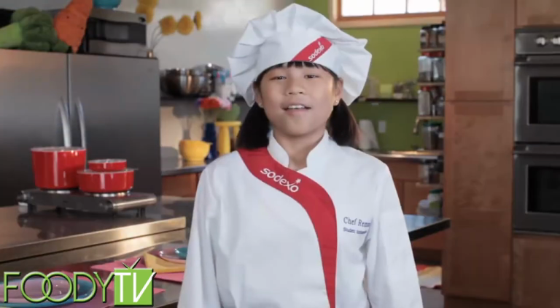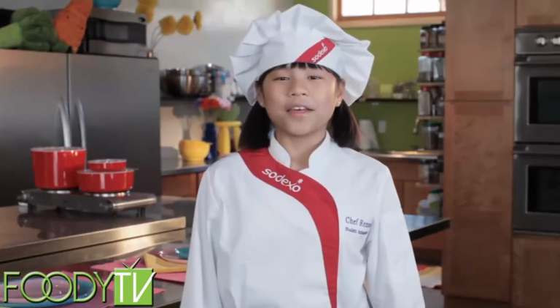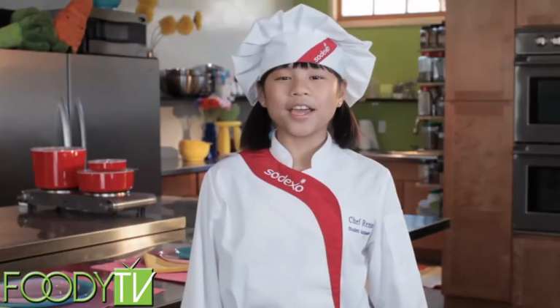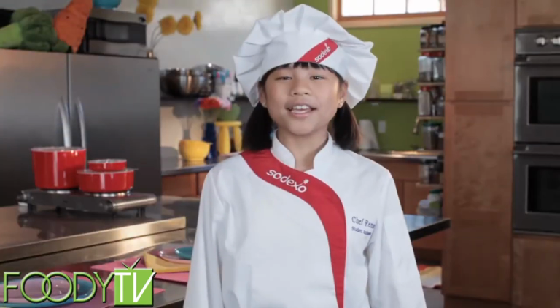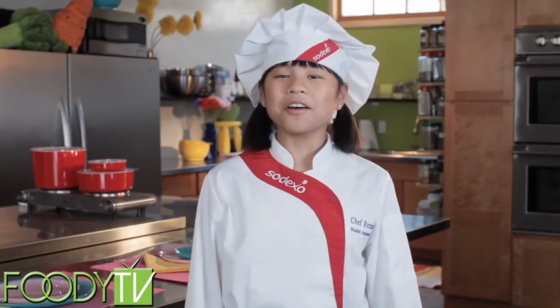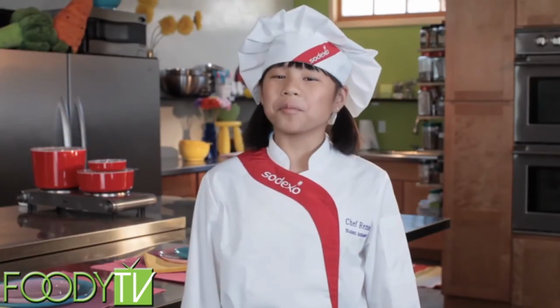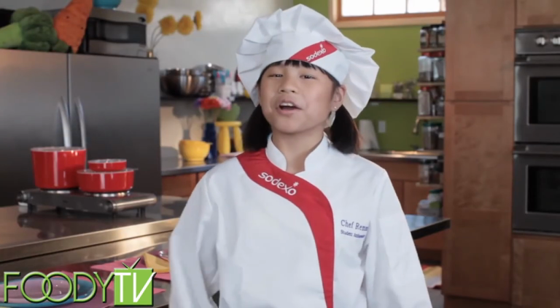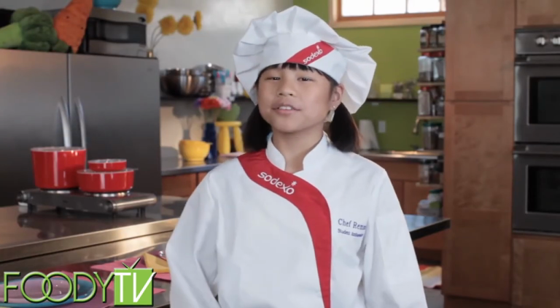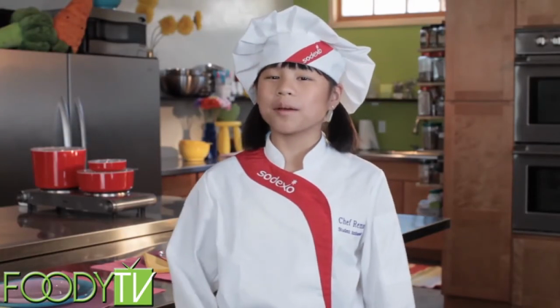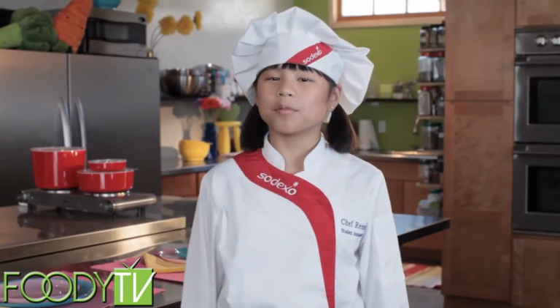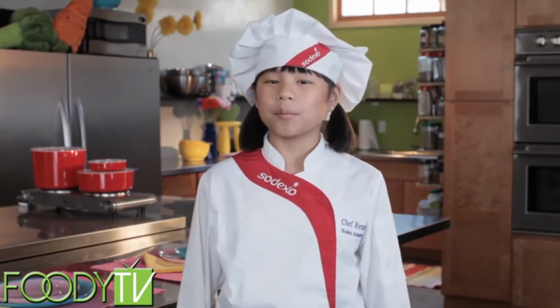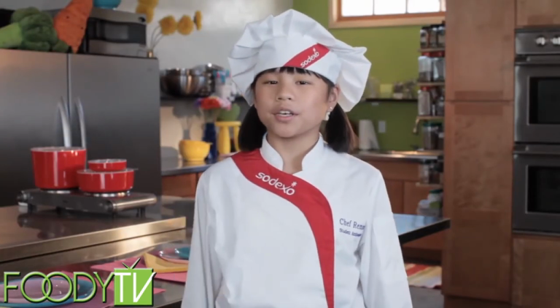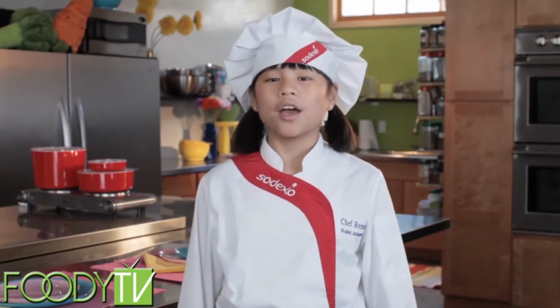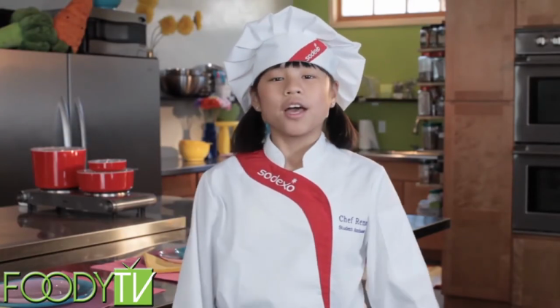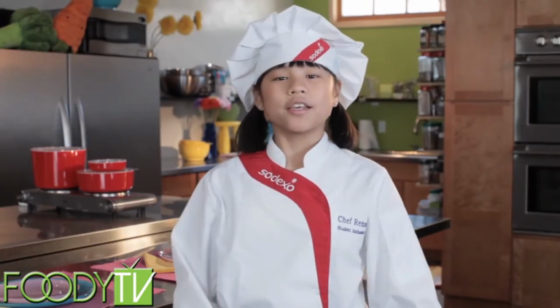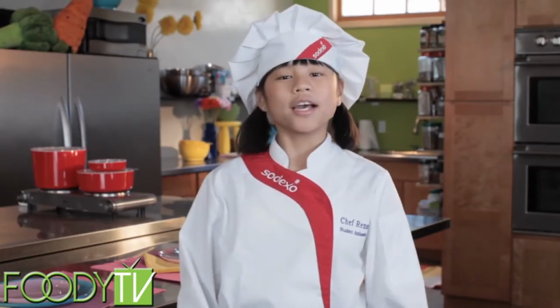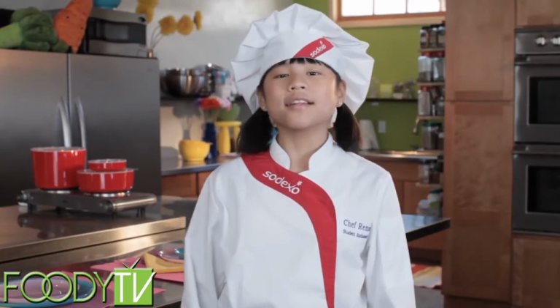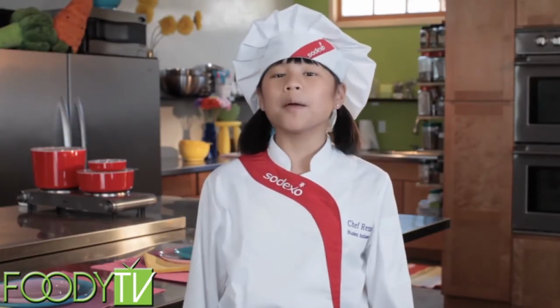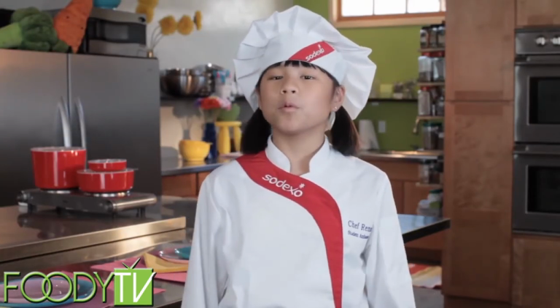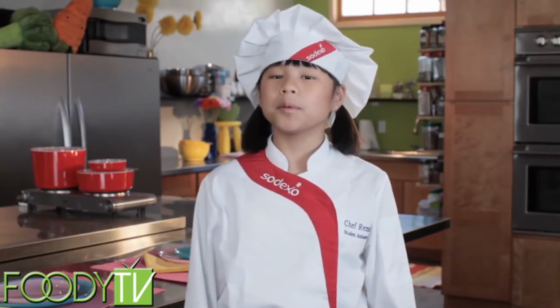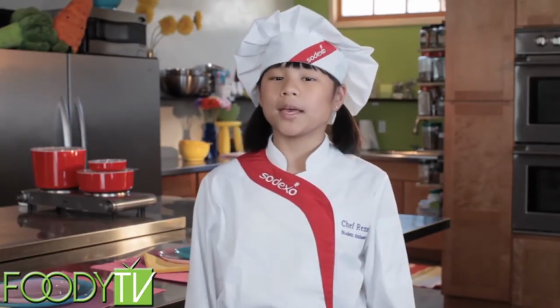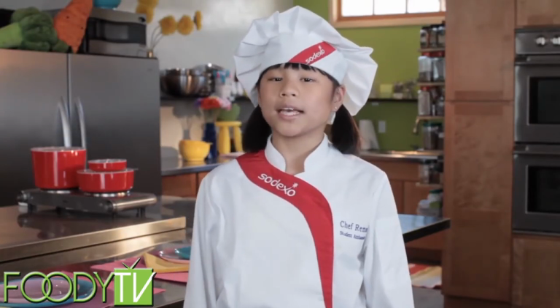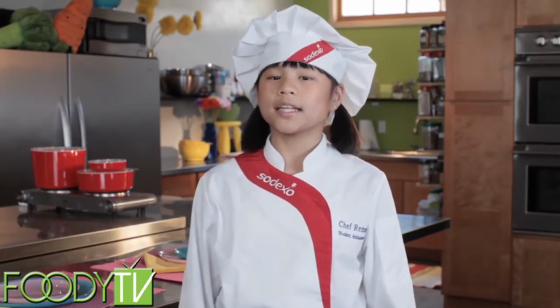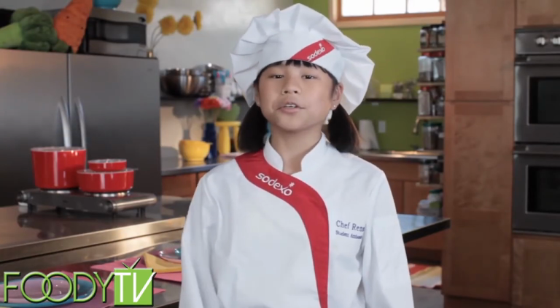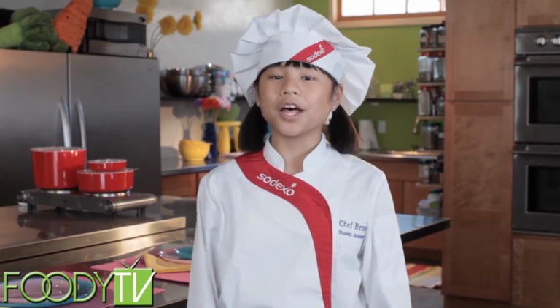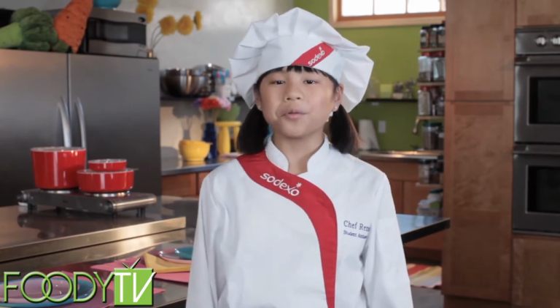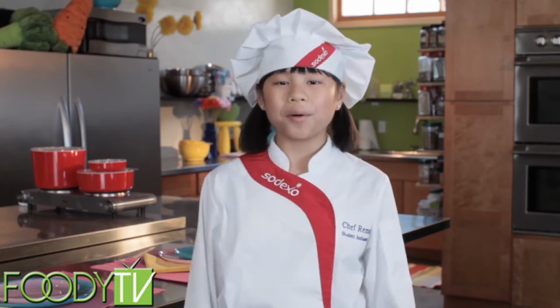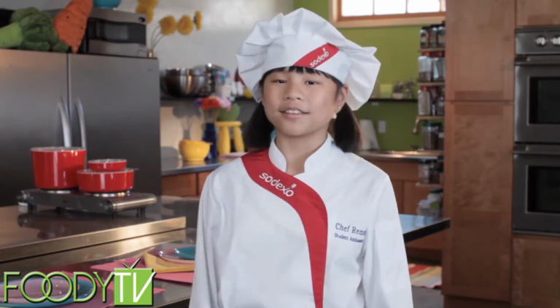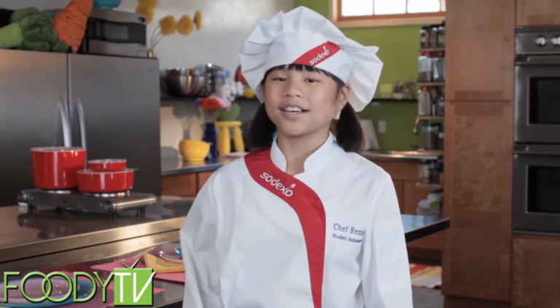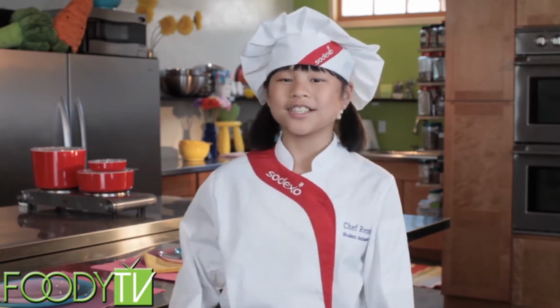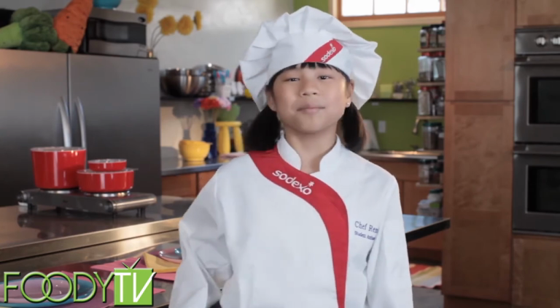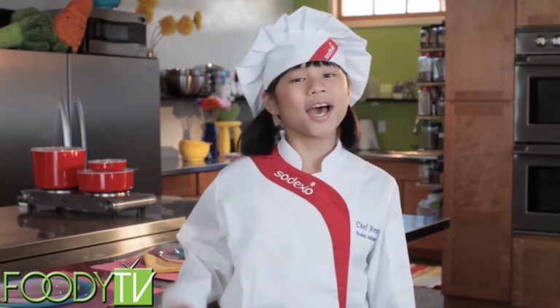Thanks for hanging out with me on Cook Time with Remy. See you next time when we'll be making lentil salad with pasta. Bye!